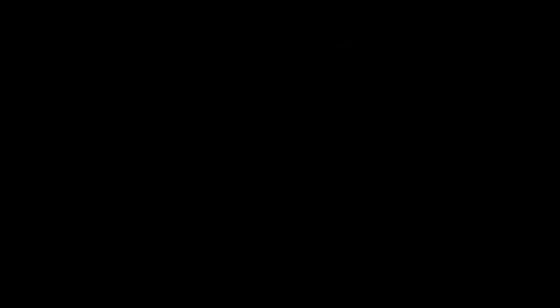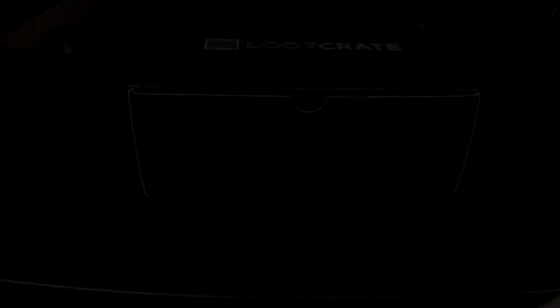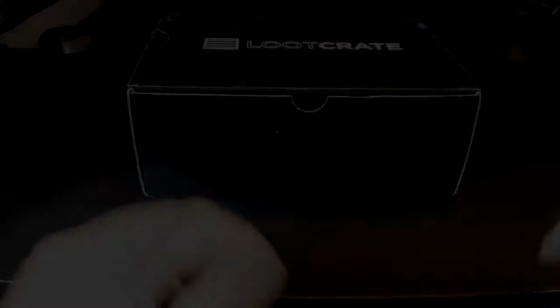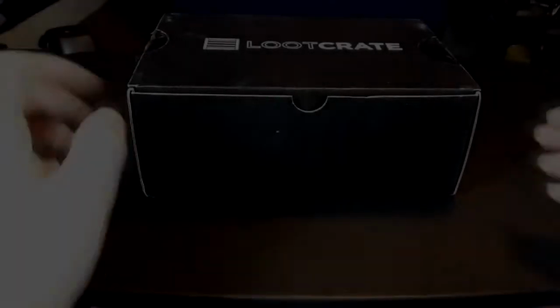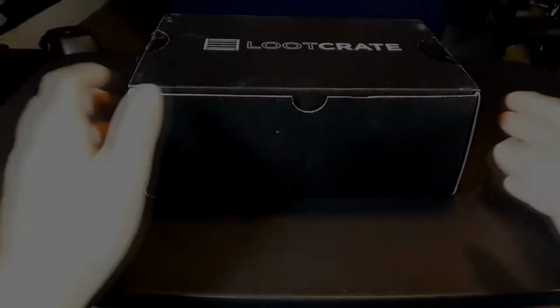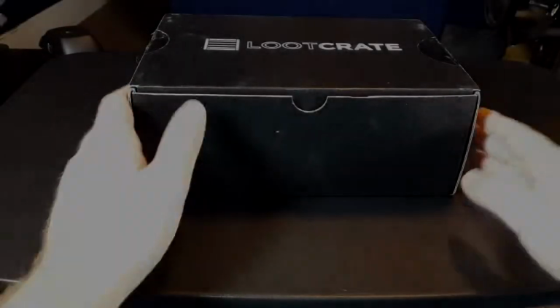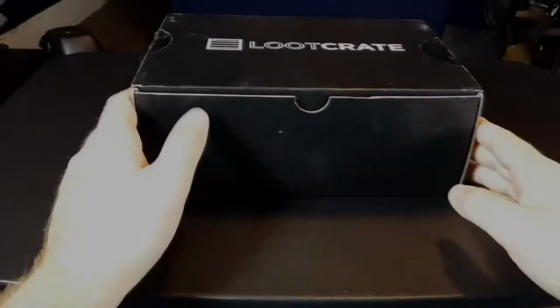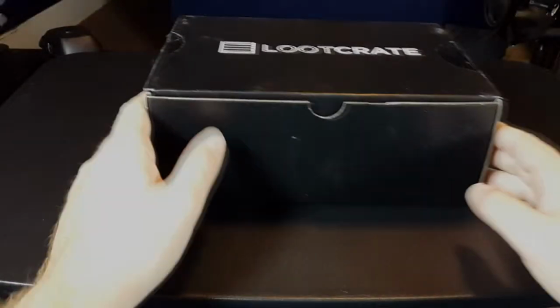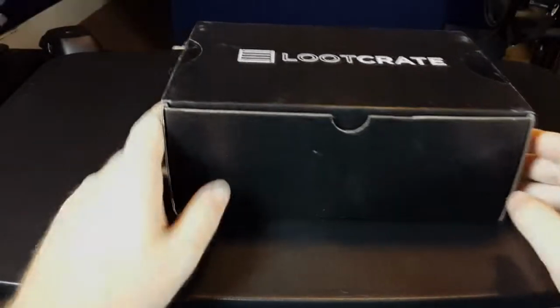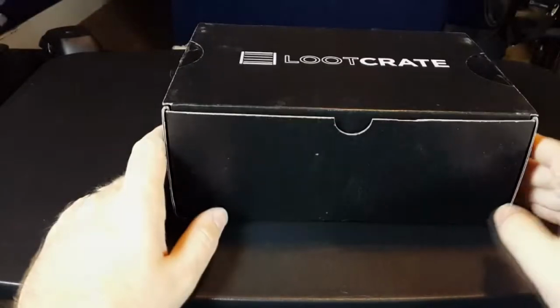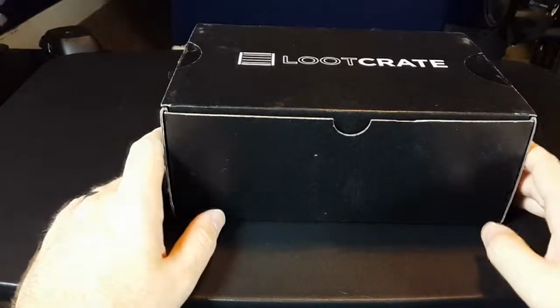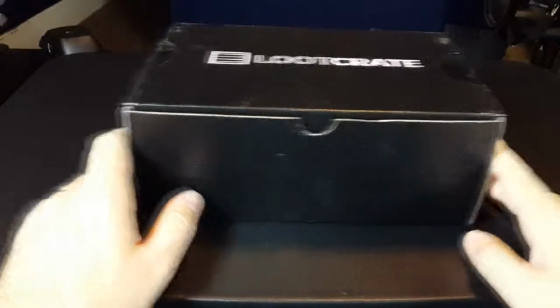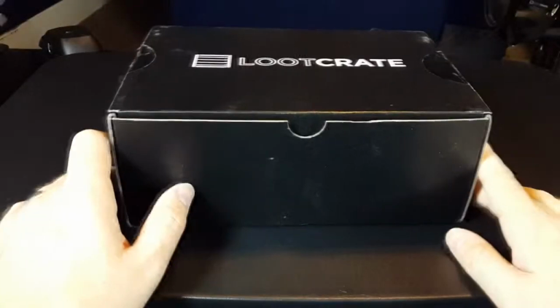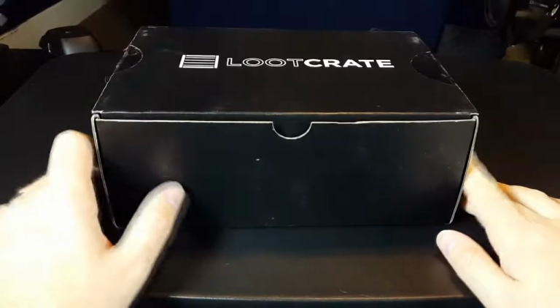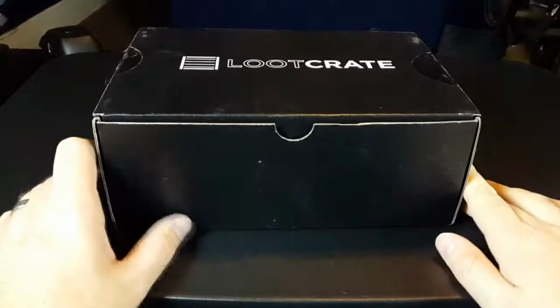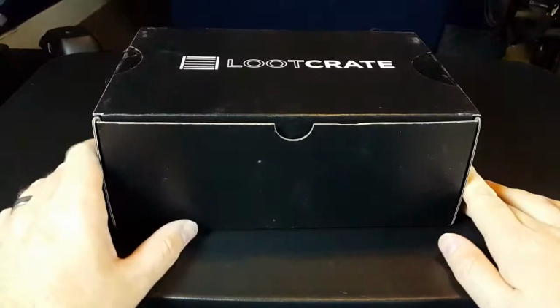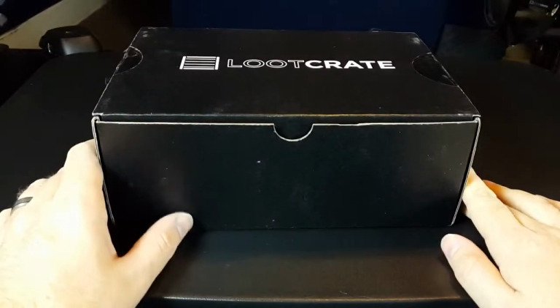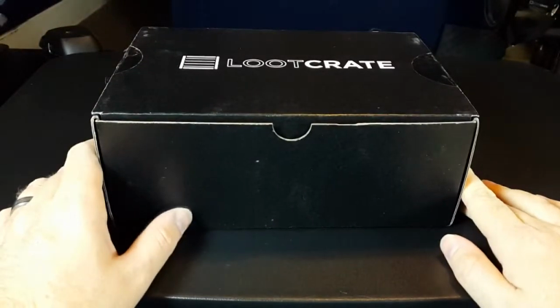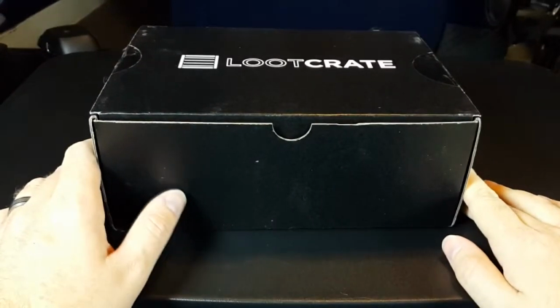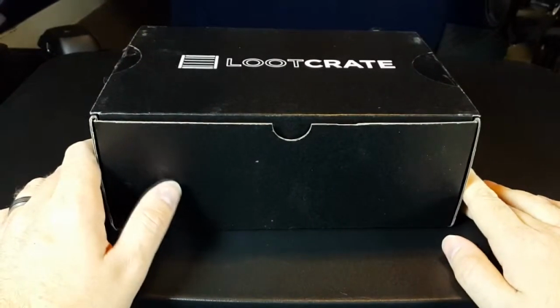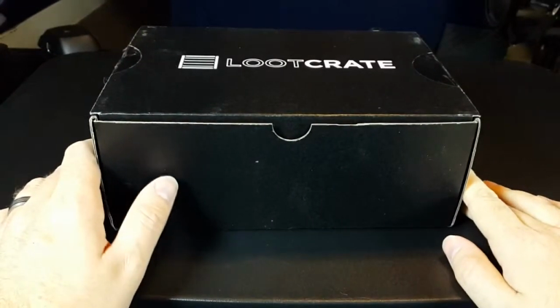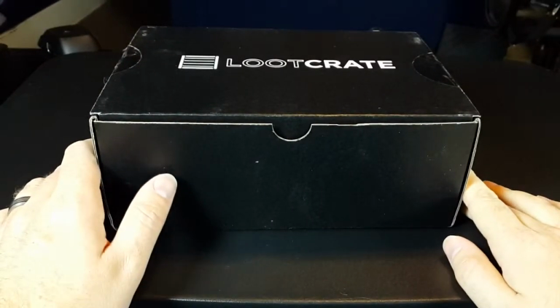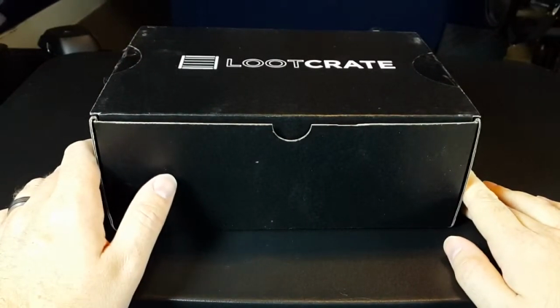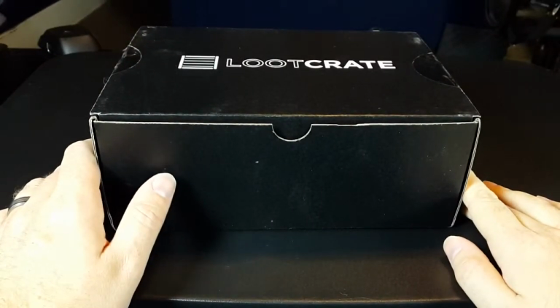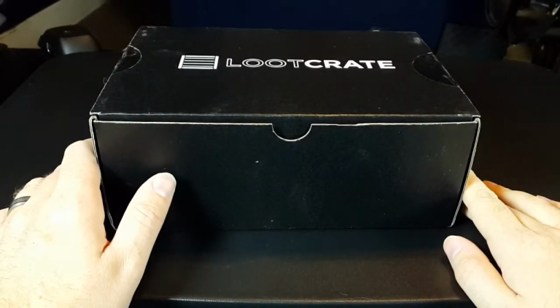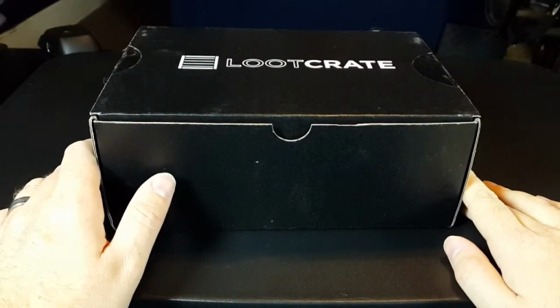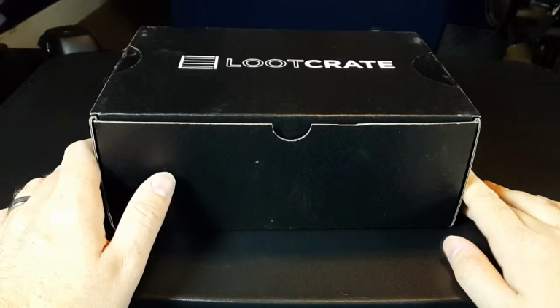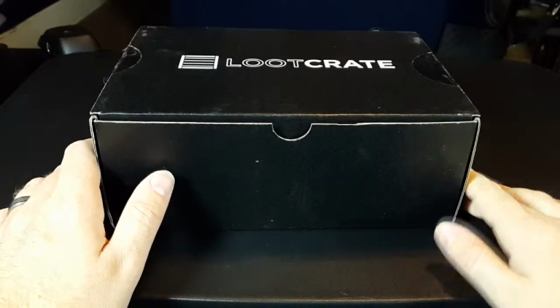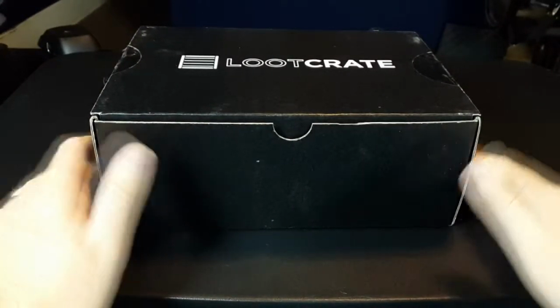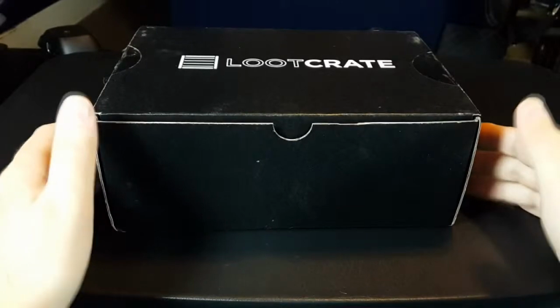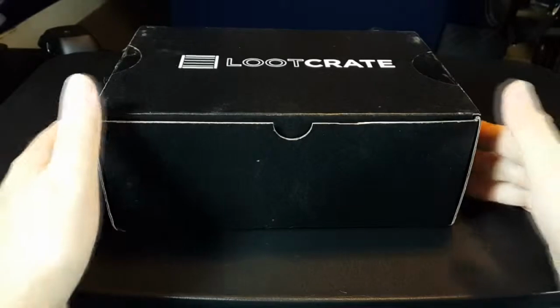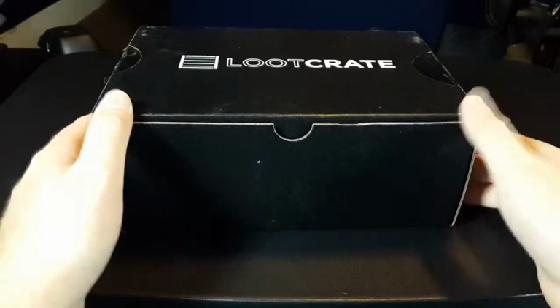Hello everybody, I am FedoraGamer and my August Loot Crate just came in. This month's theme is villains.